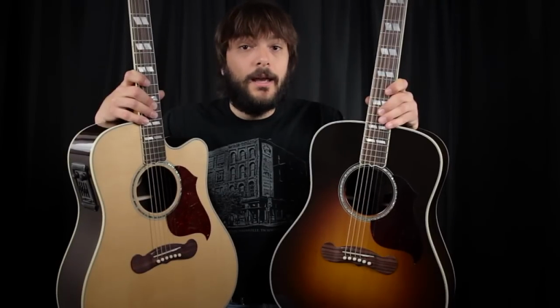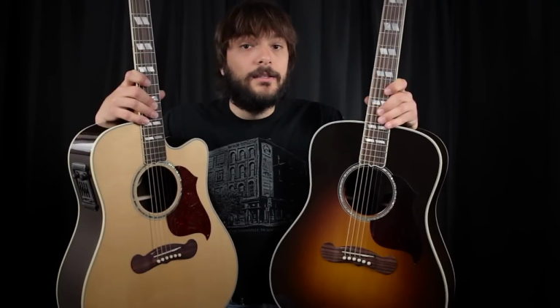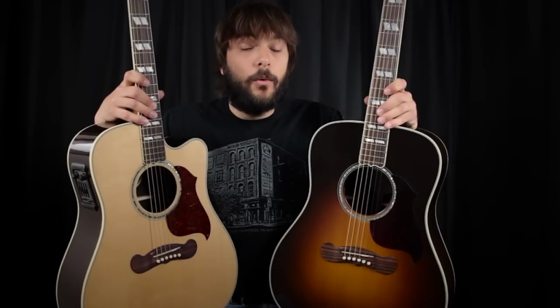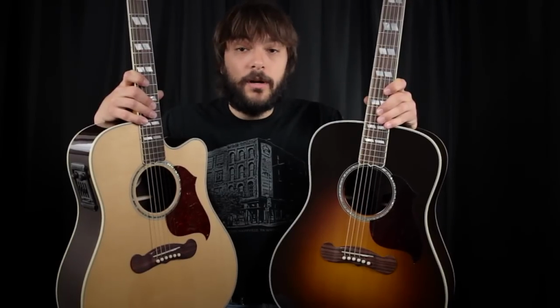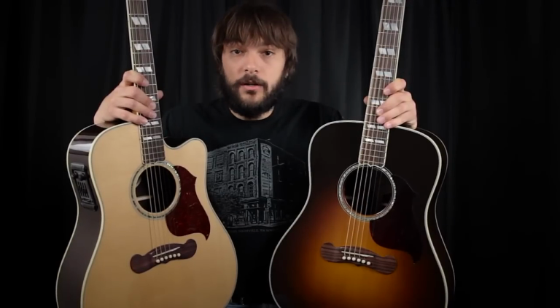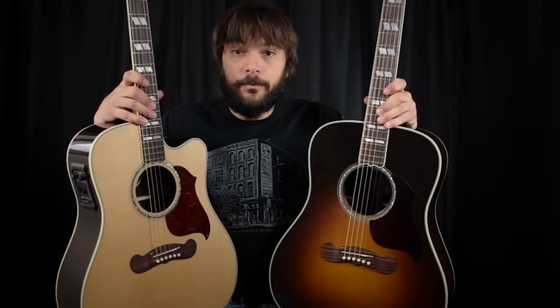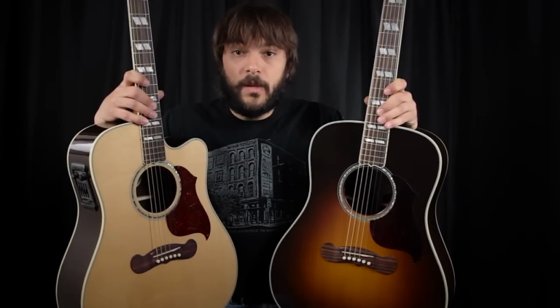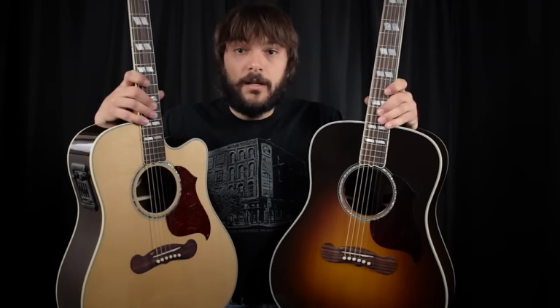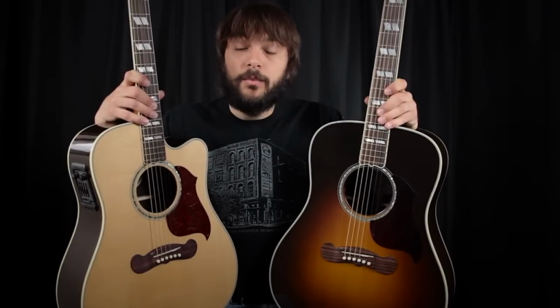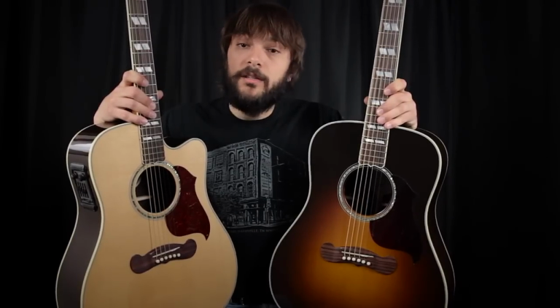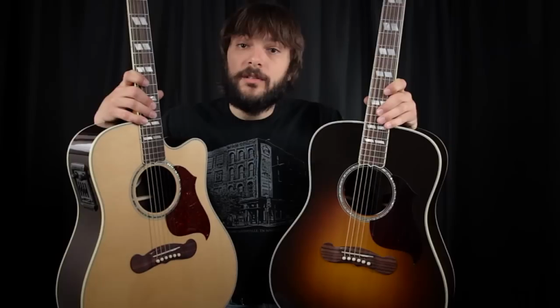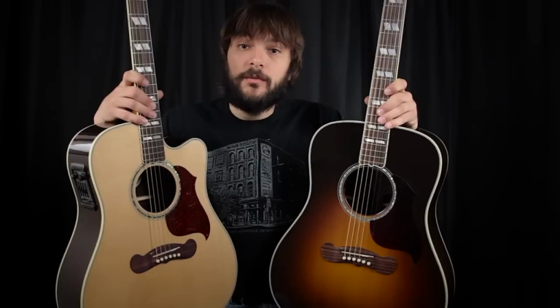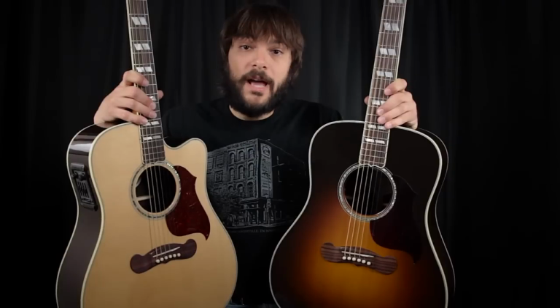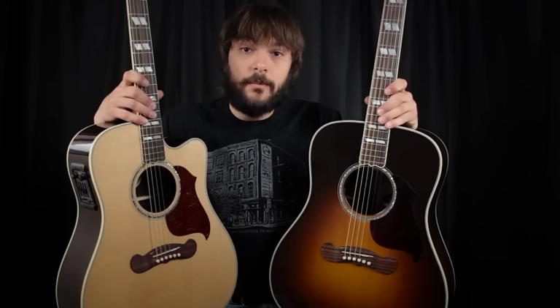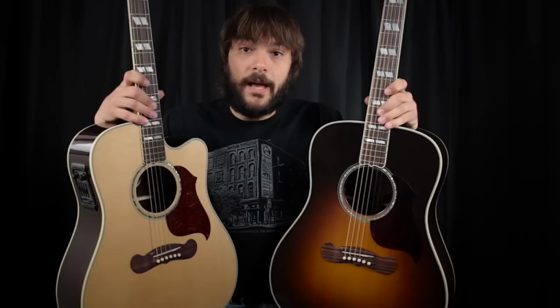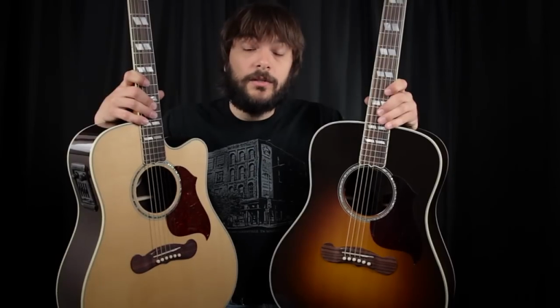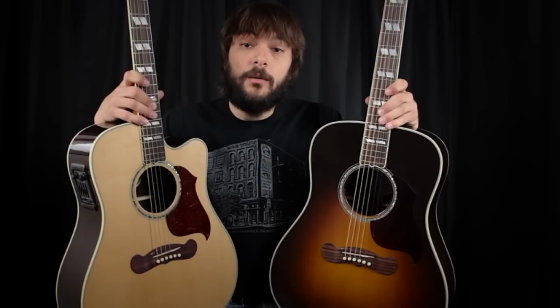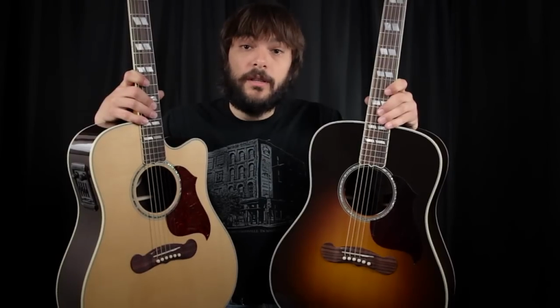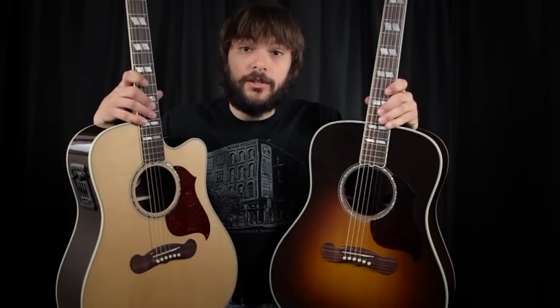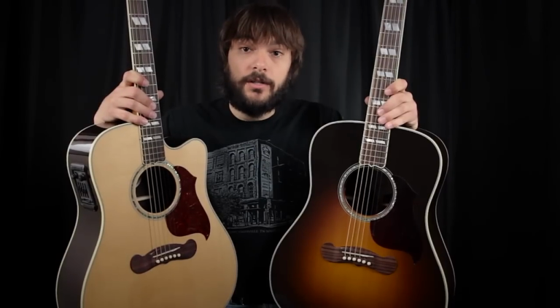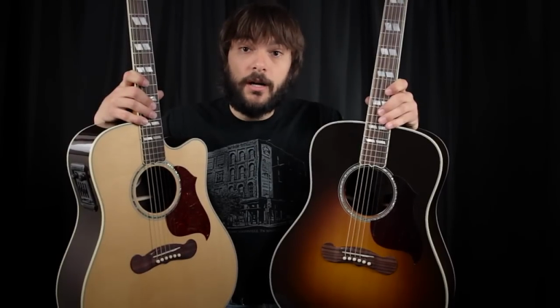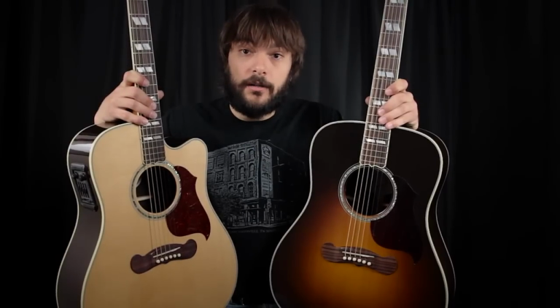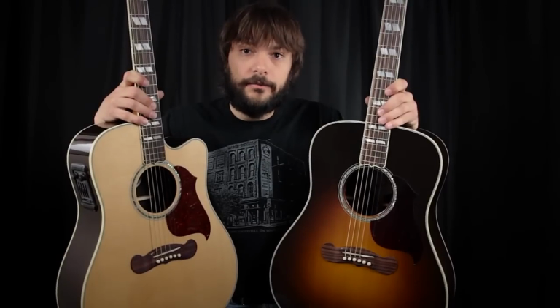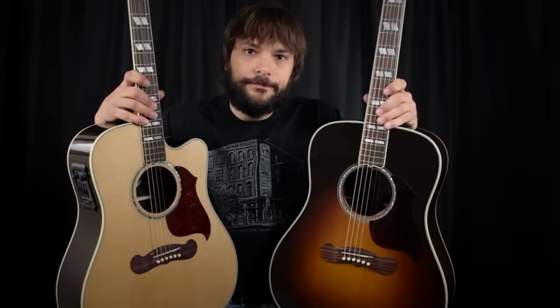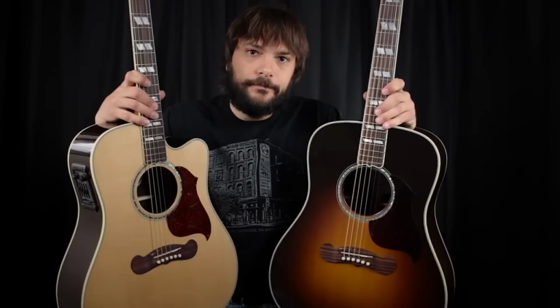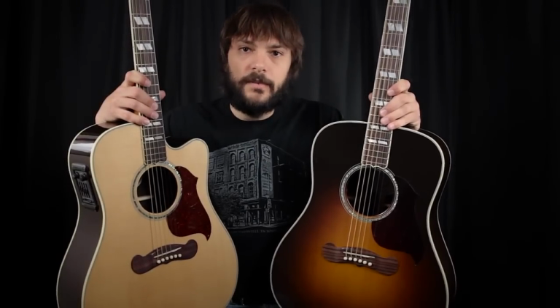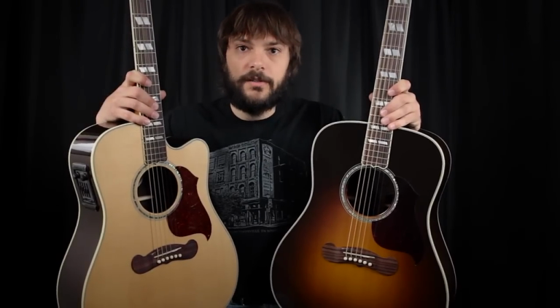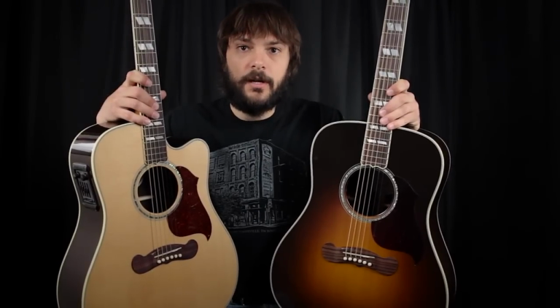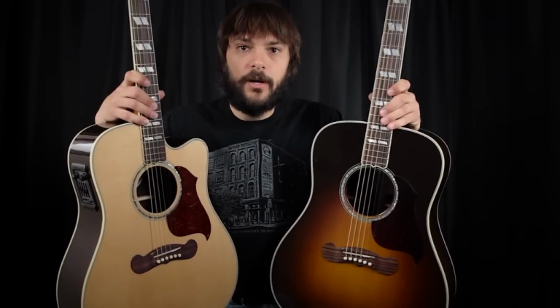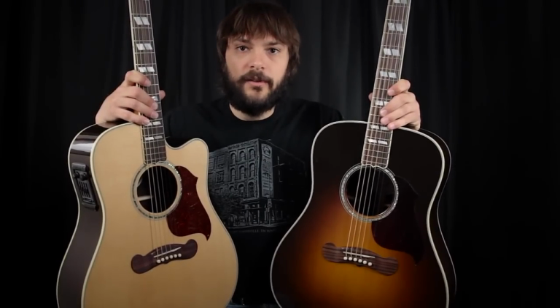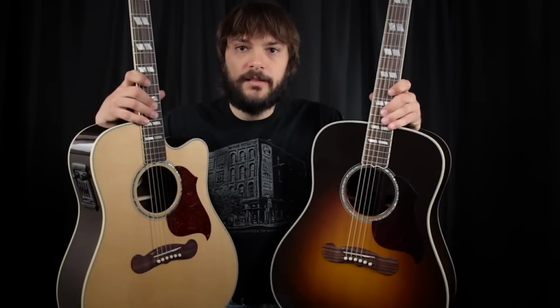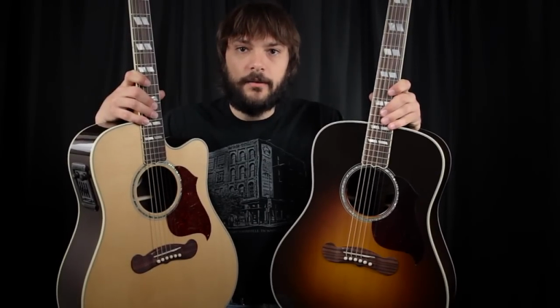So what we're going to do is play these guitars back to back, so you can be the judge of whether a cutaway affects sound.